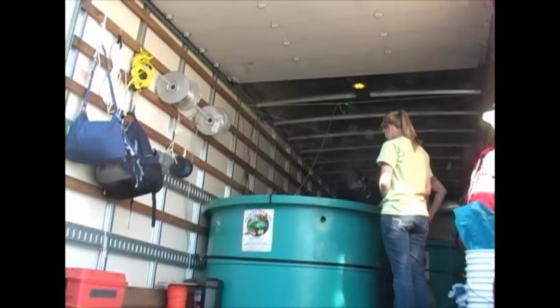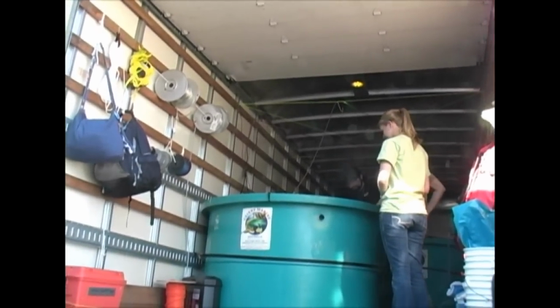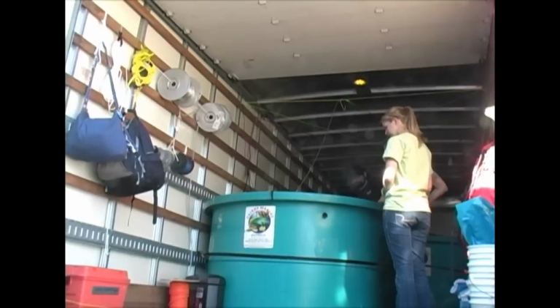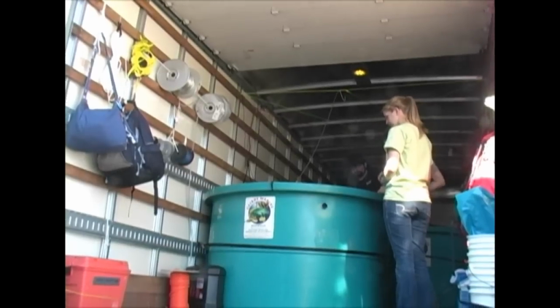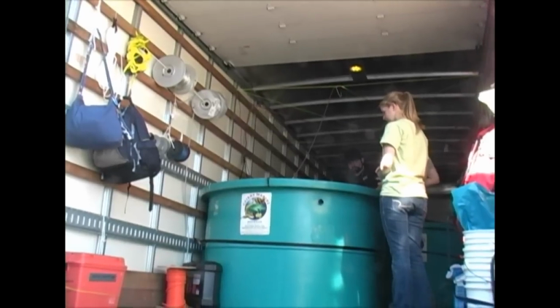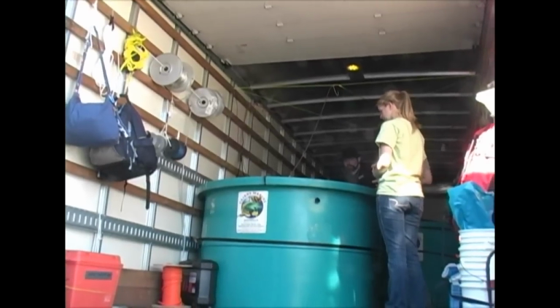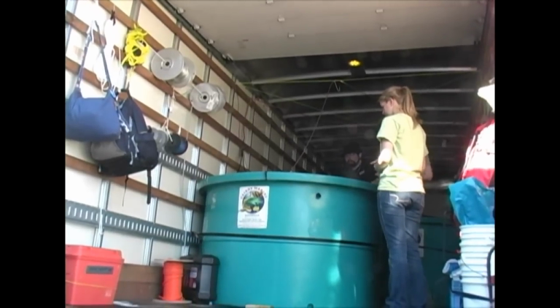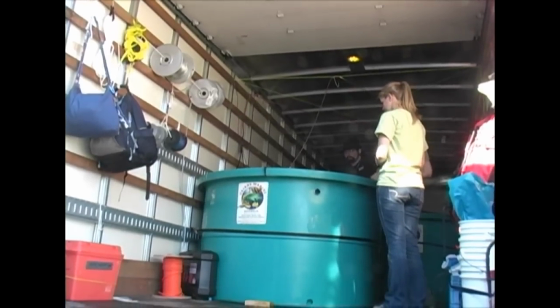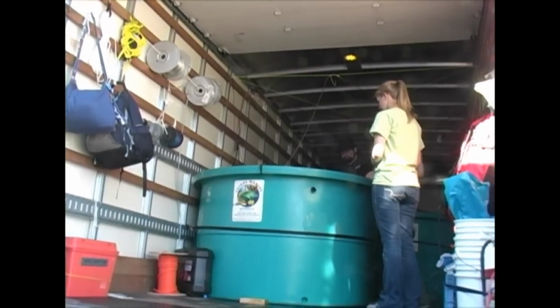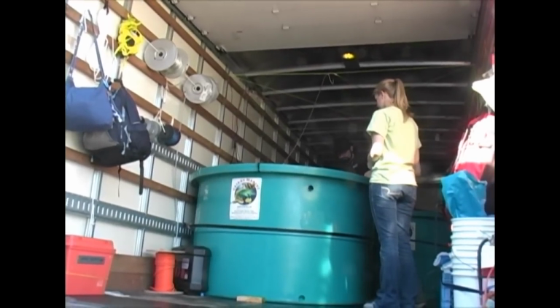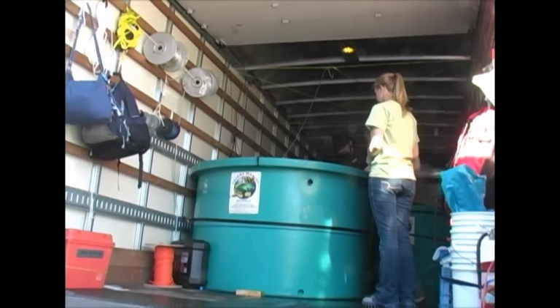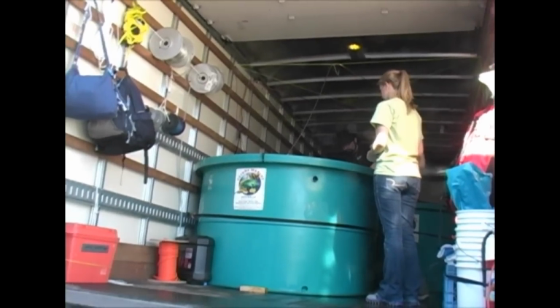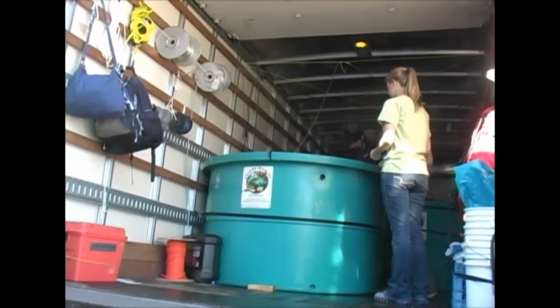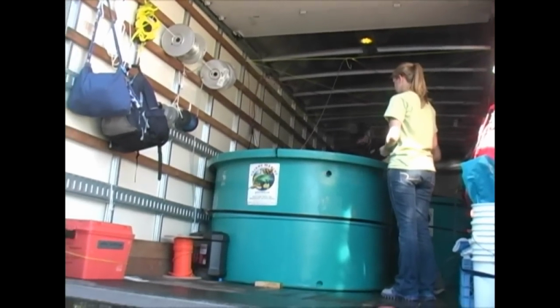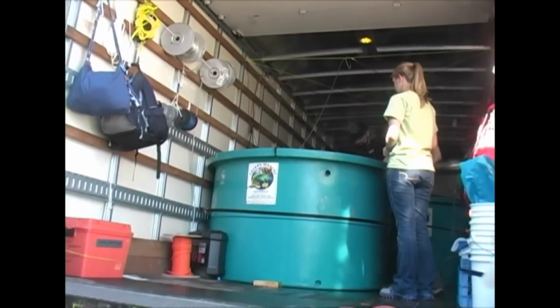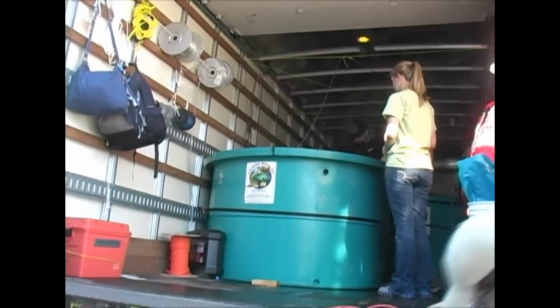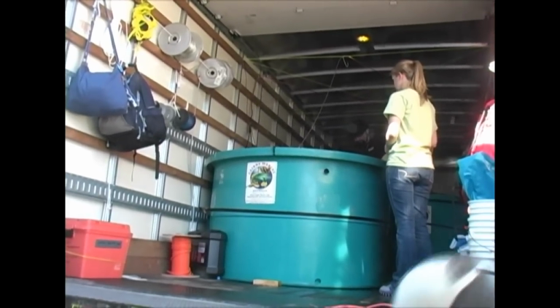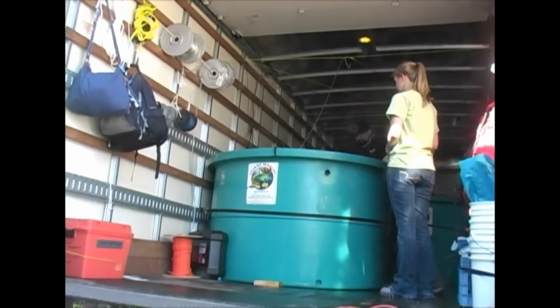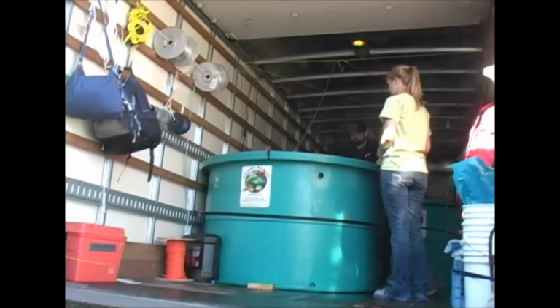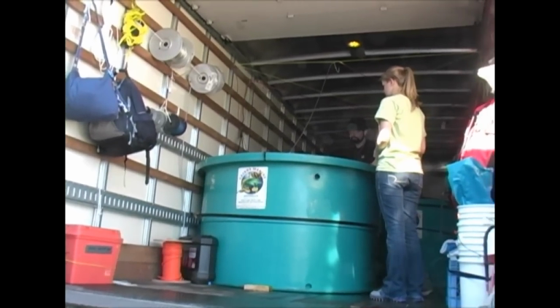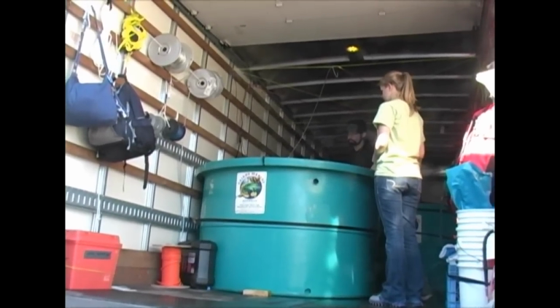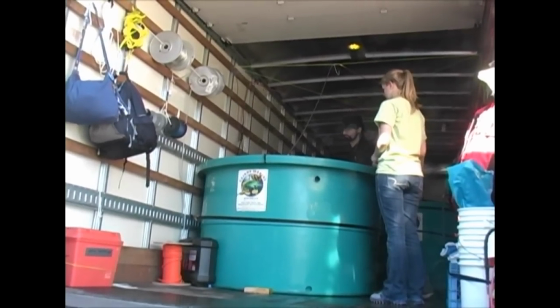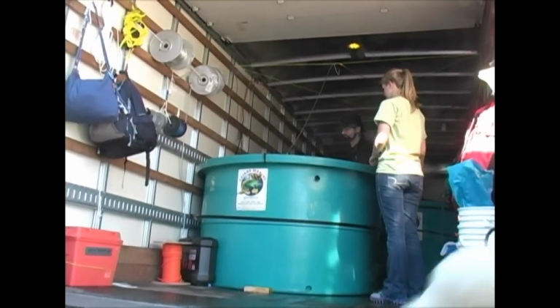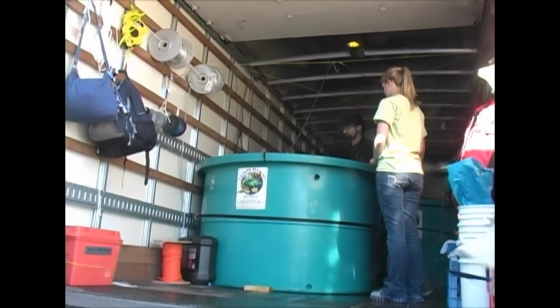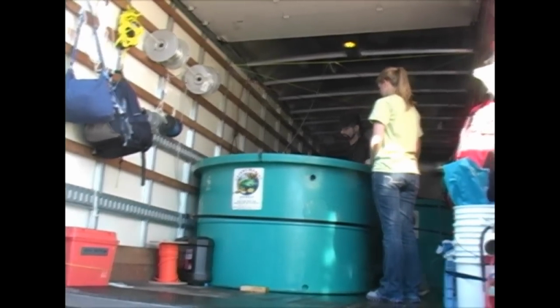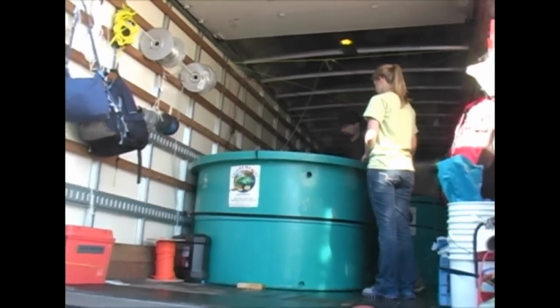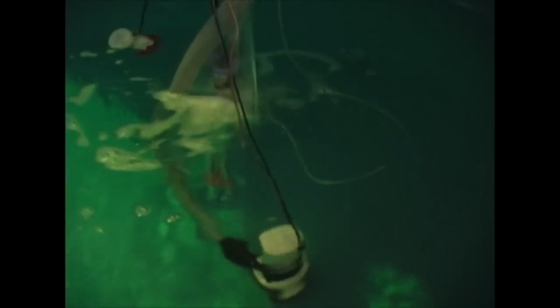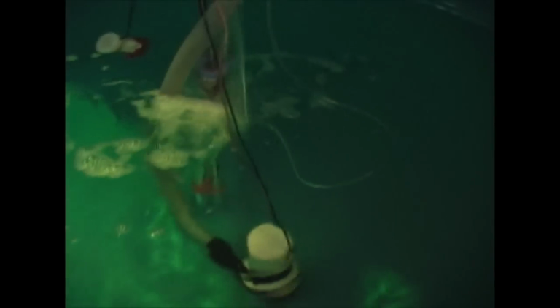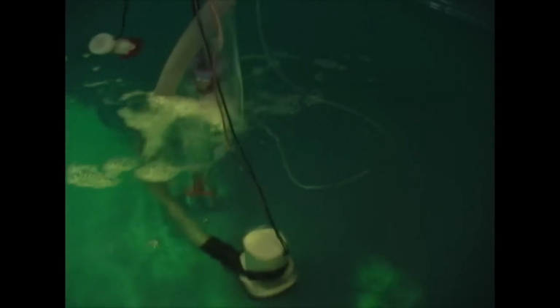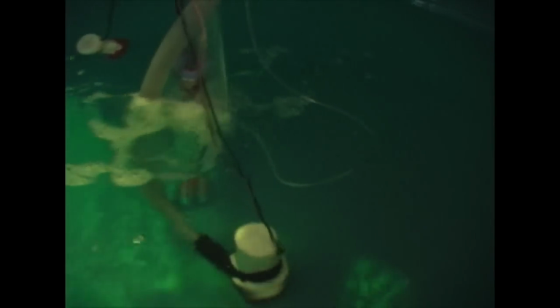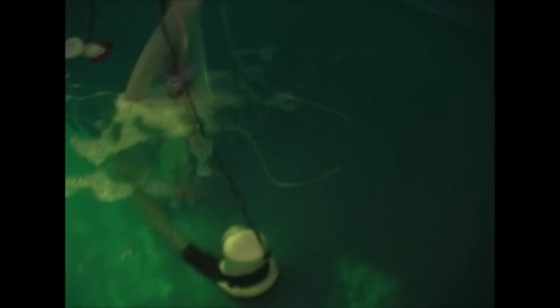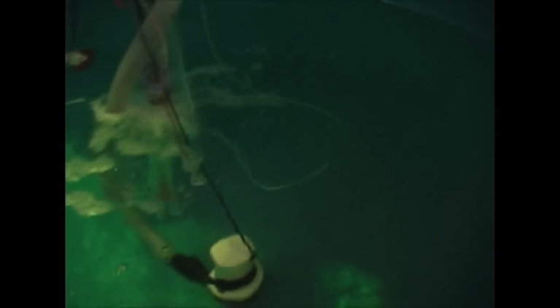We took this truck up to Mandalay Bay and collected these sharks and put them in these four containers that you see in the back of the truck.